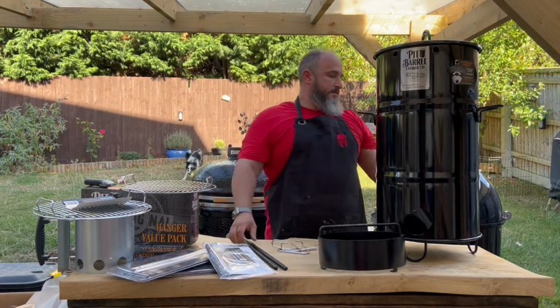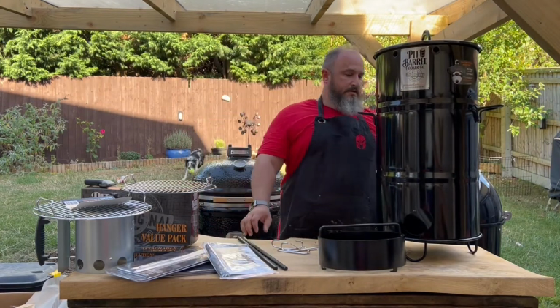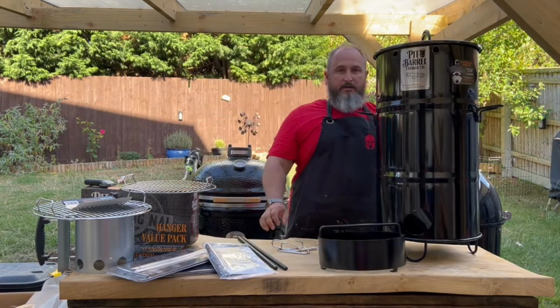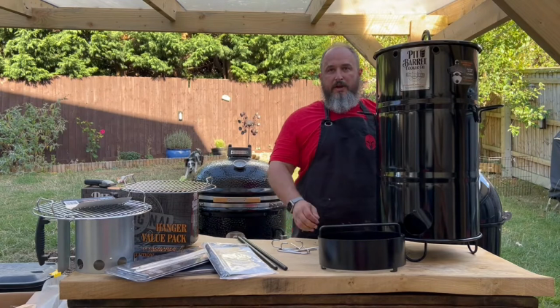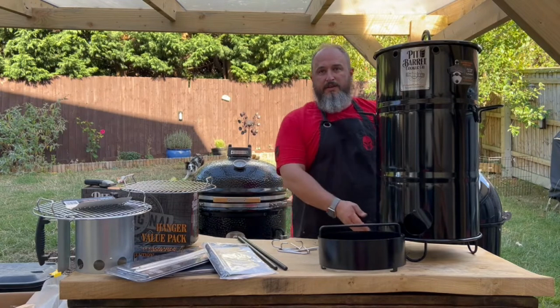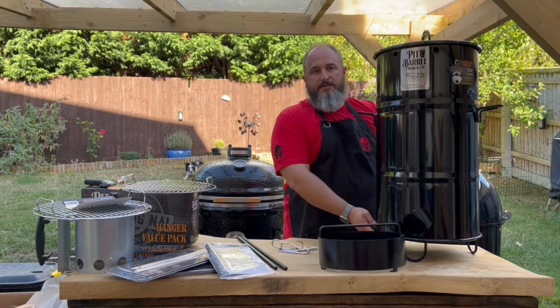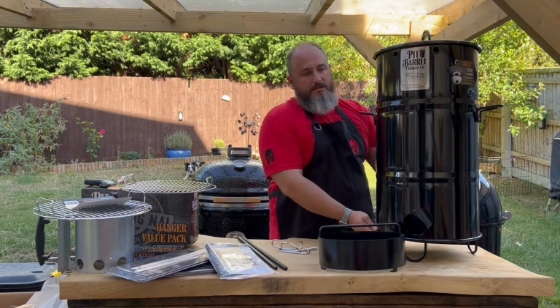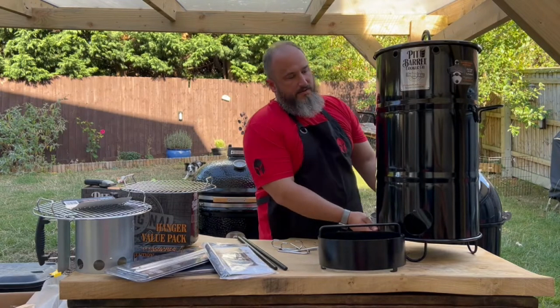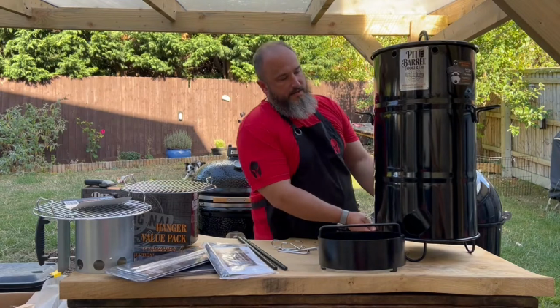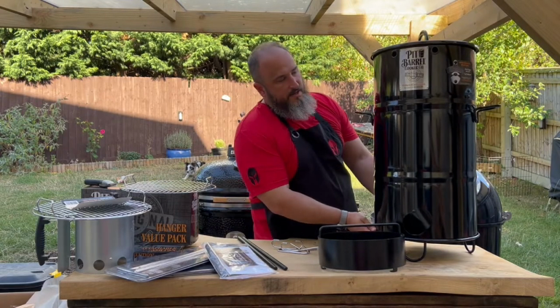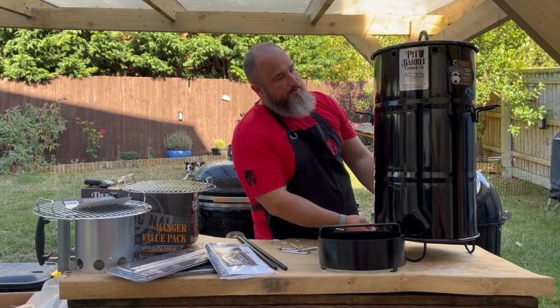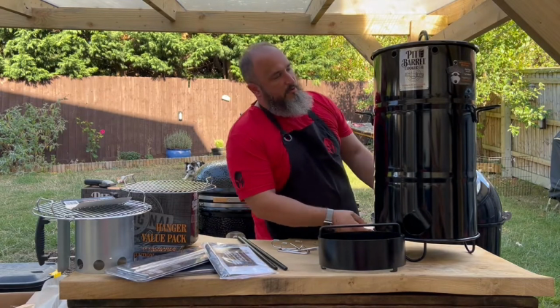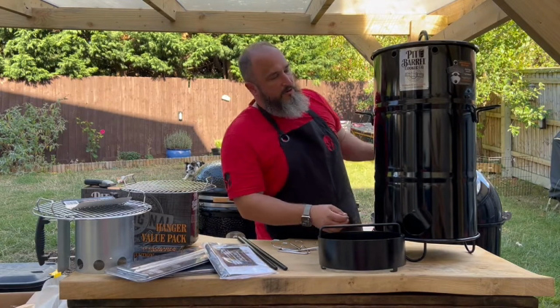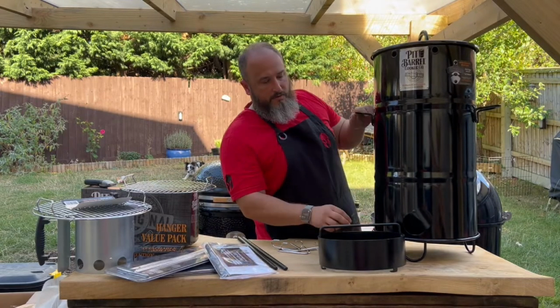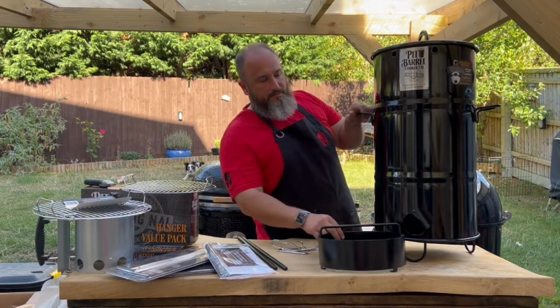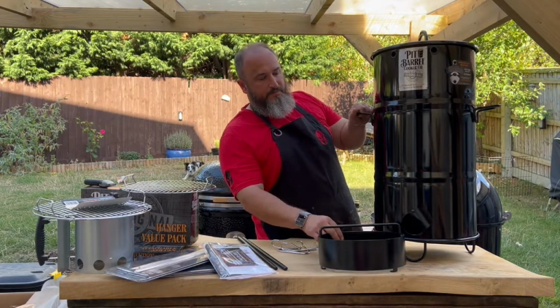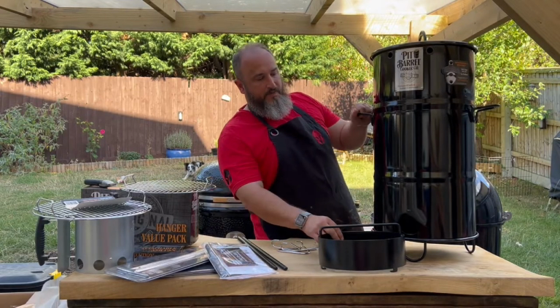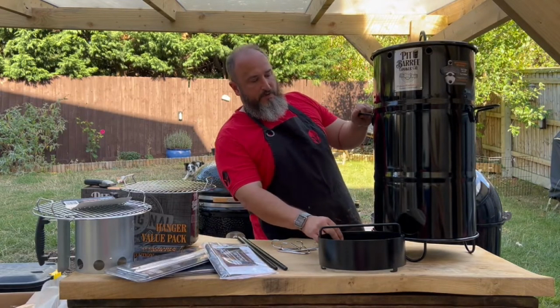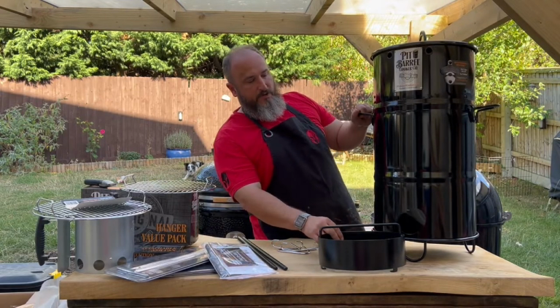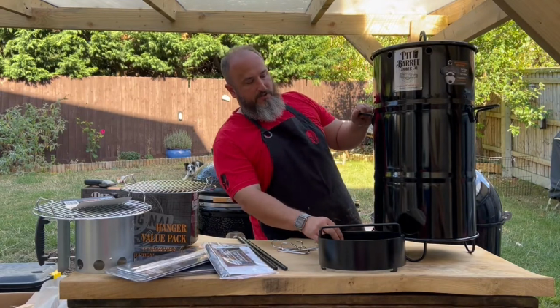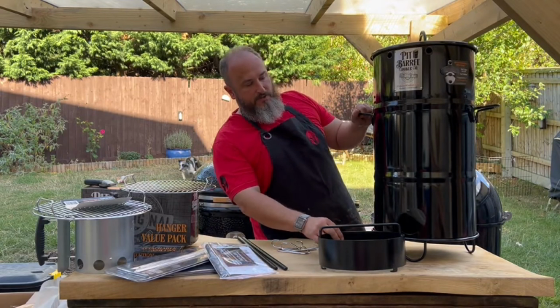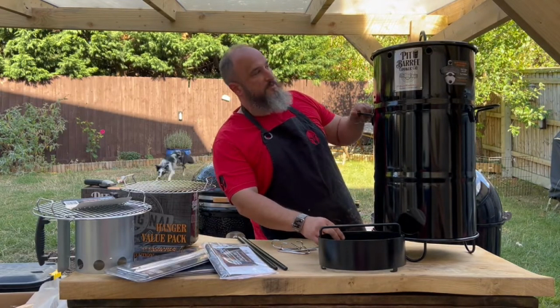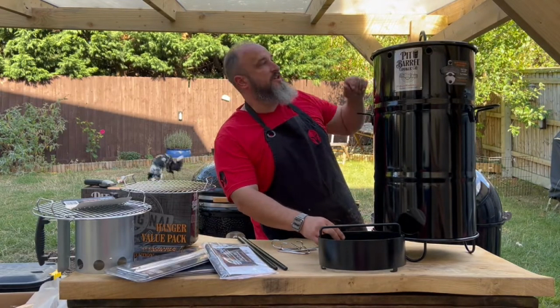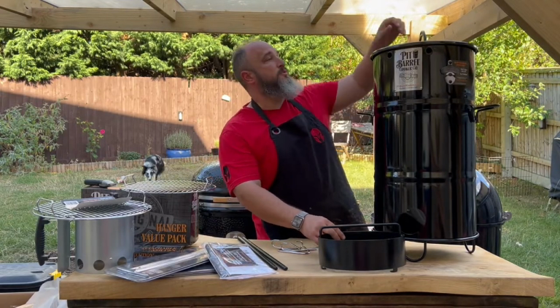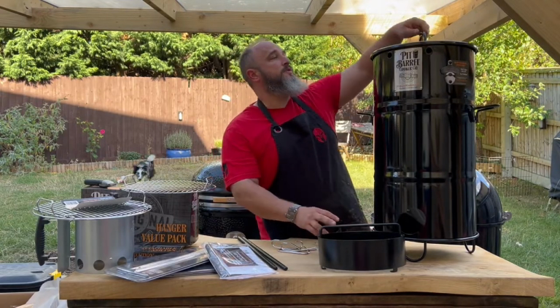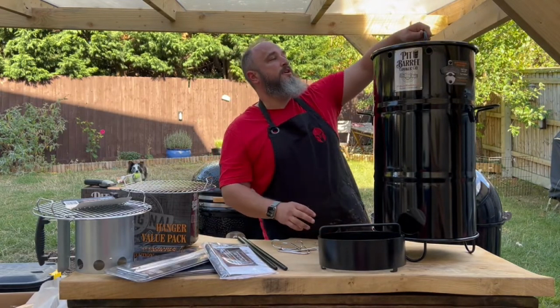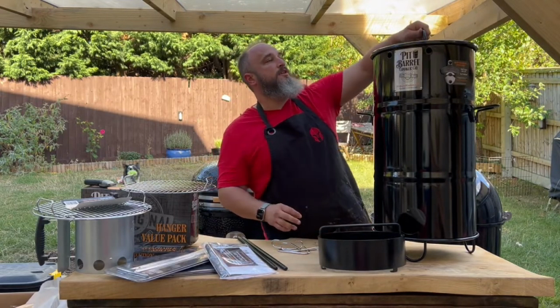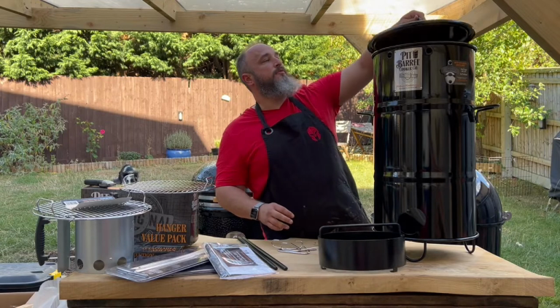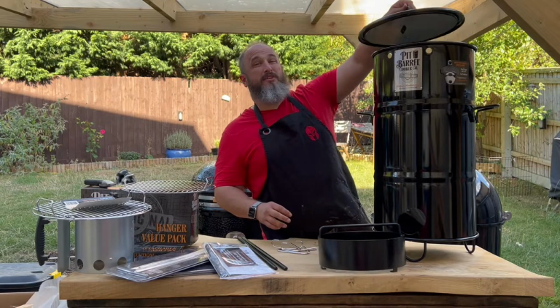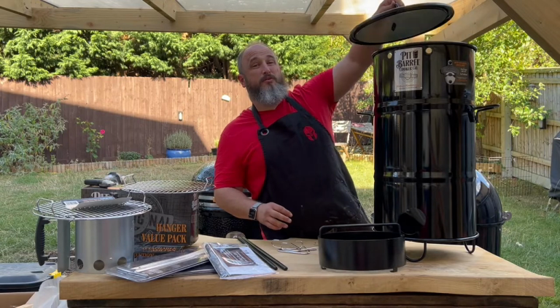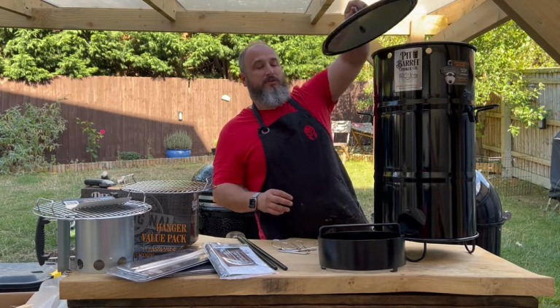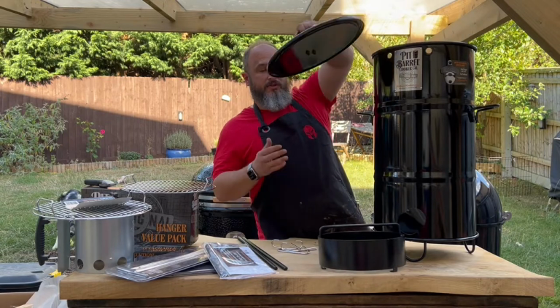And there we go, that's the Pit Barrel fully unboxed and assembled with only a few minutes really.